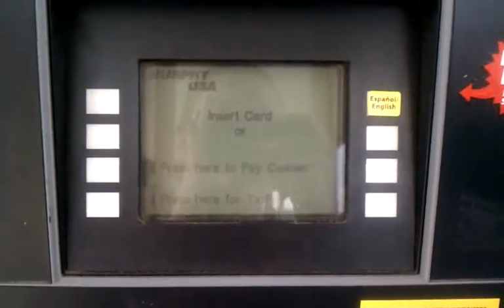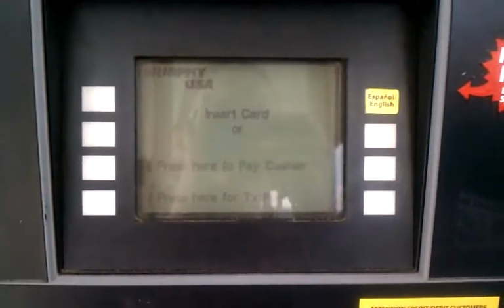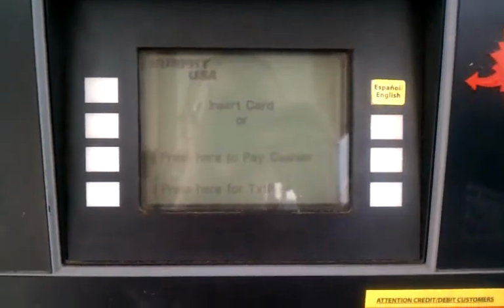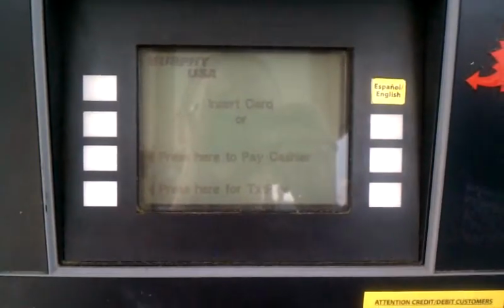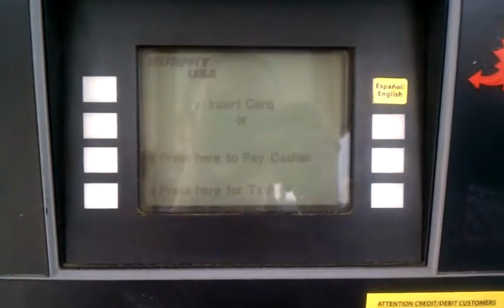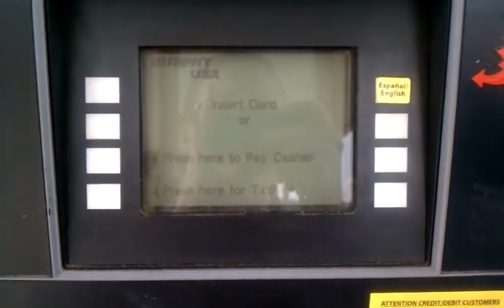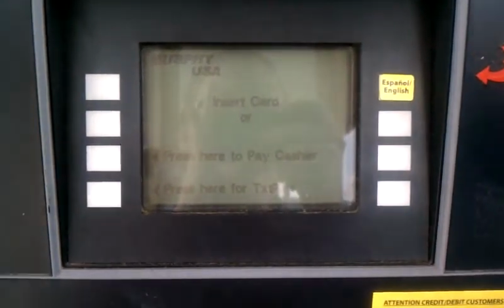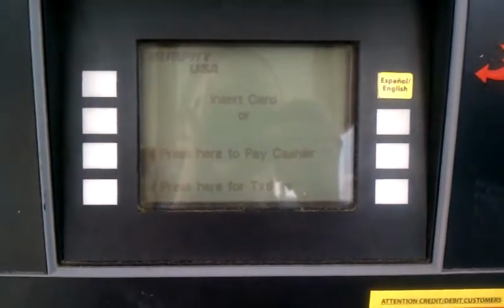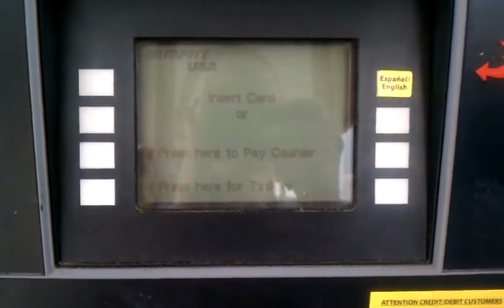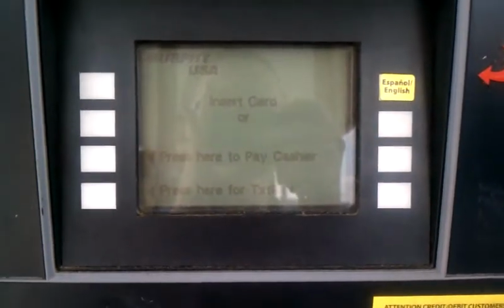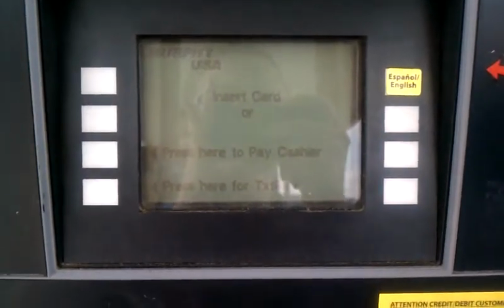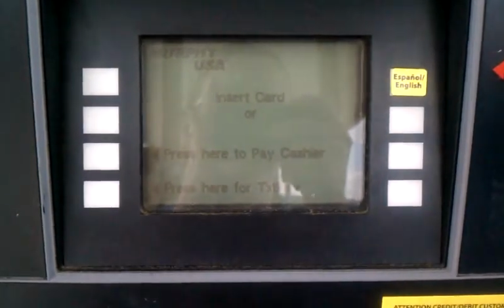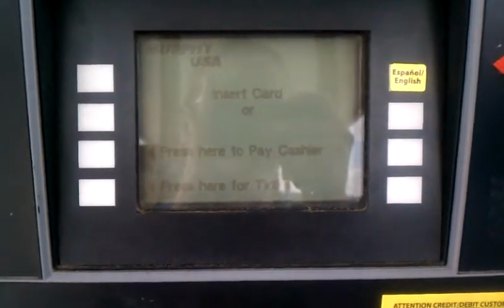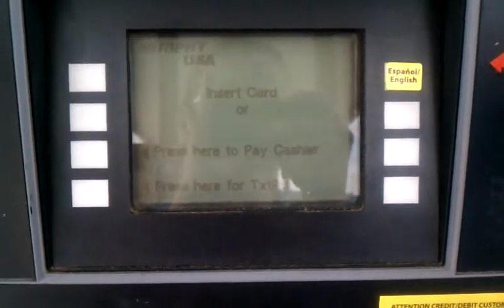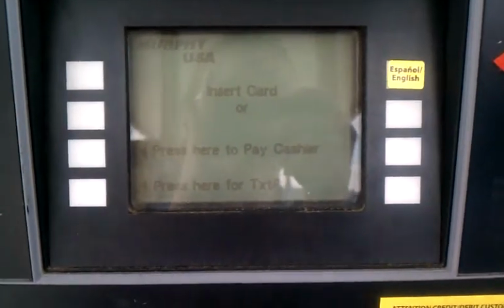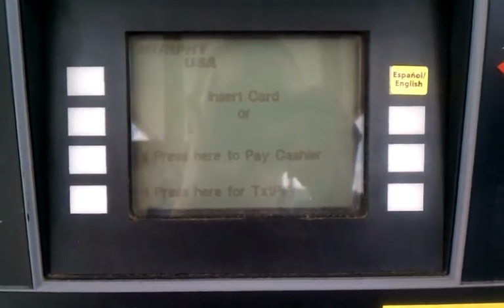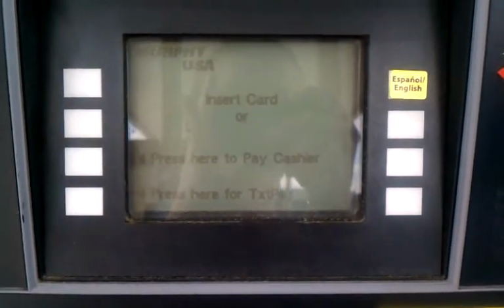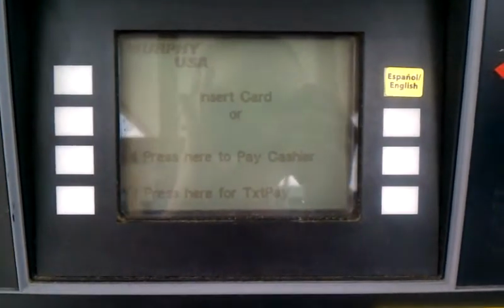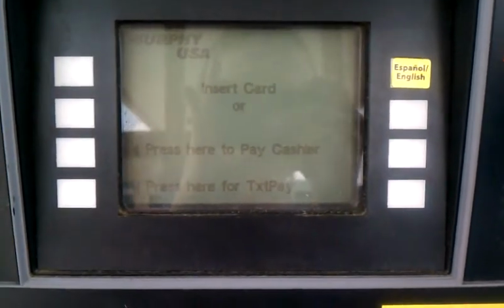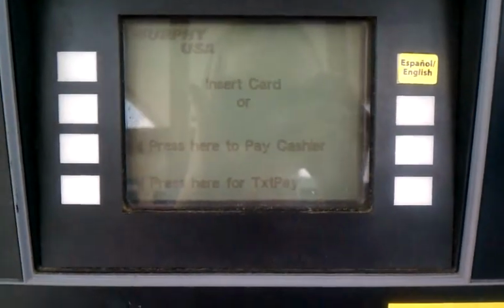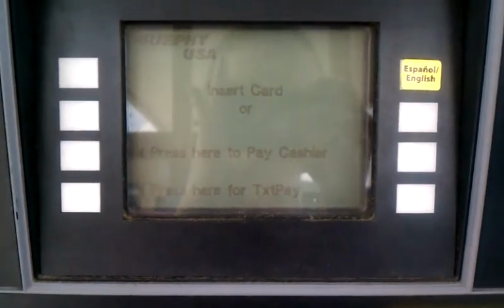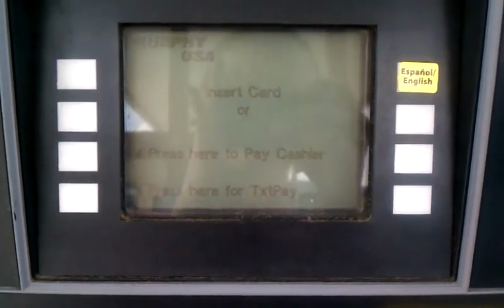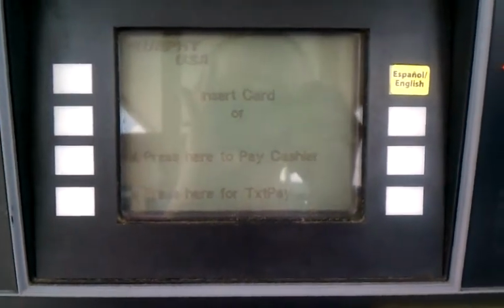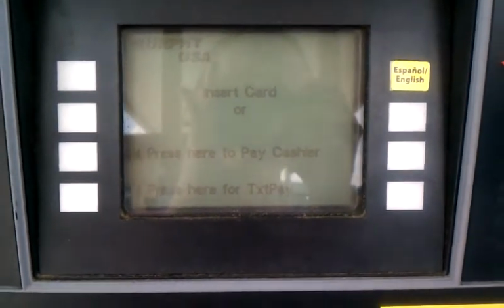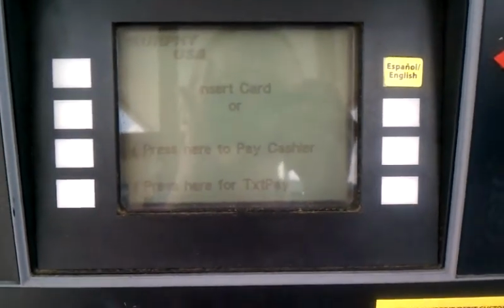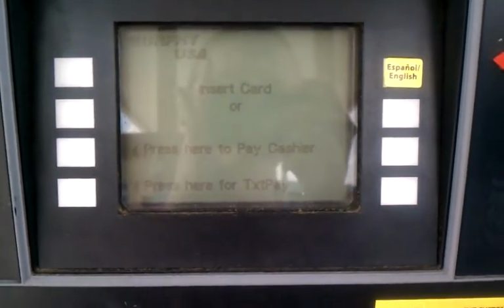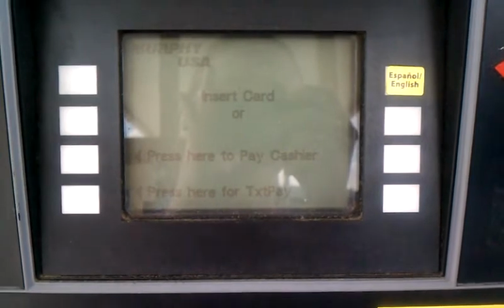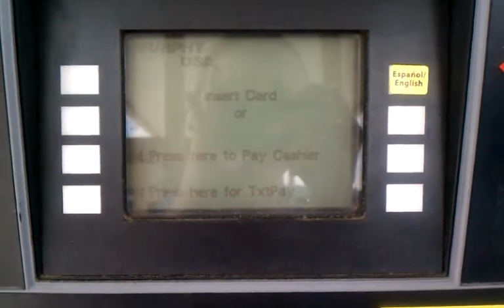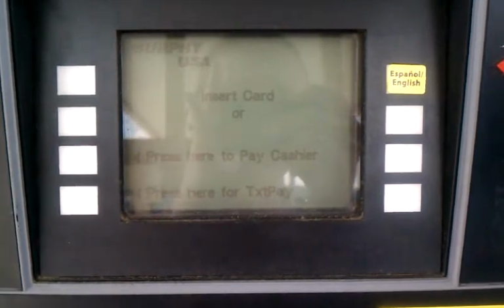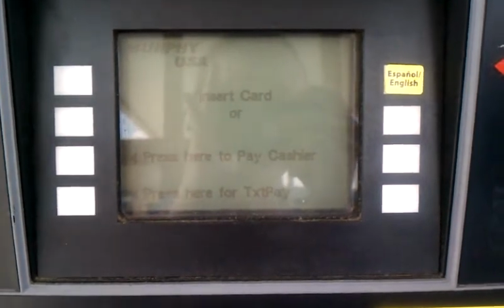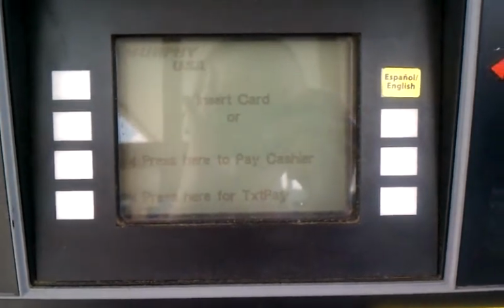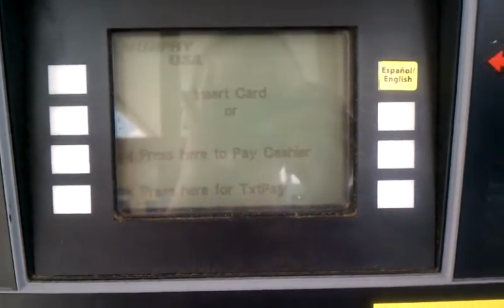I spoke to you recently about using Murphy's, sometimes known as TaxPay, and I wanted to show how easy it was to use at the pump.